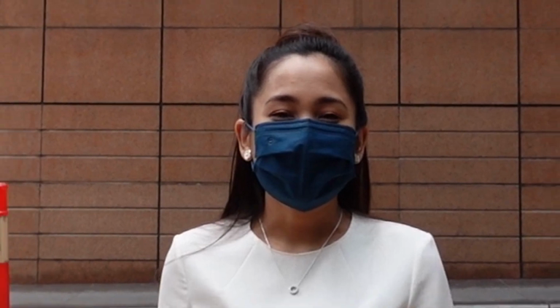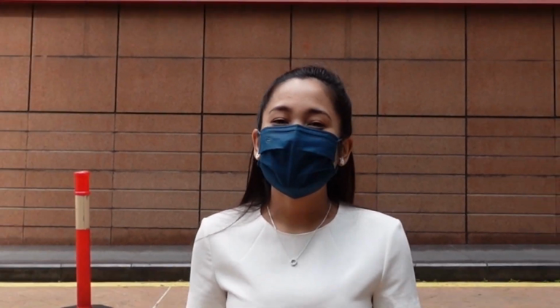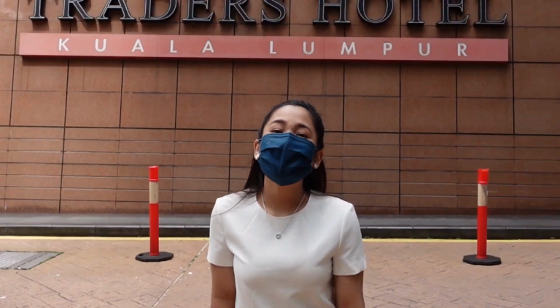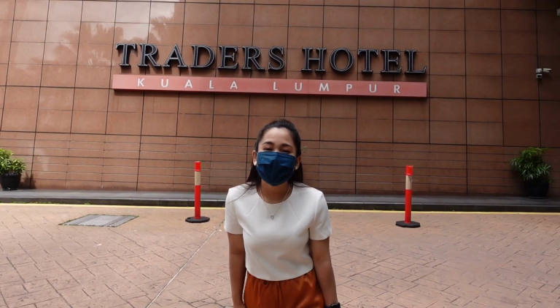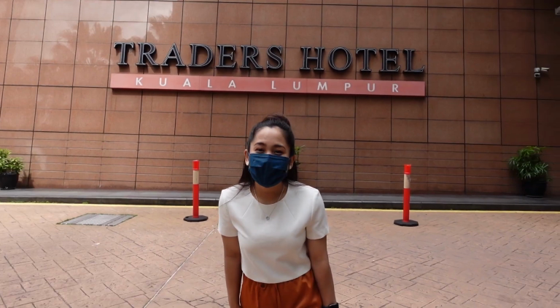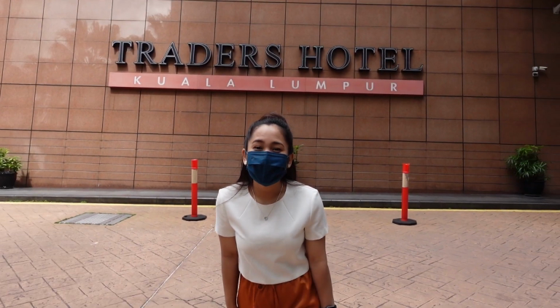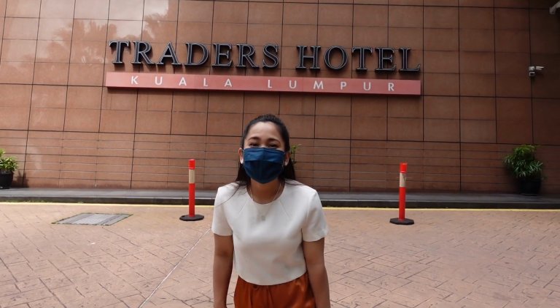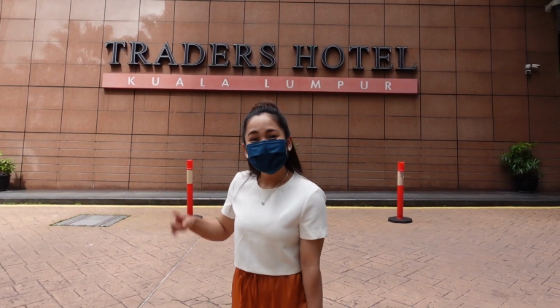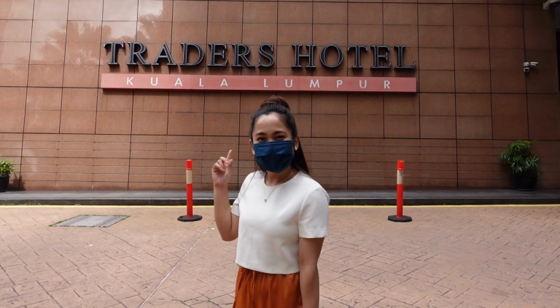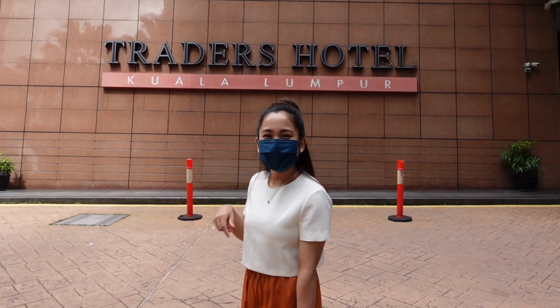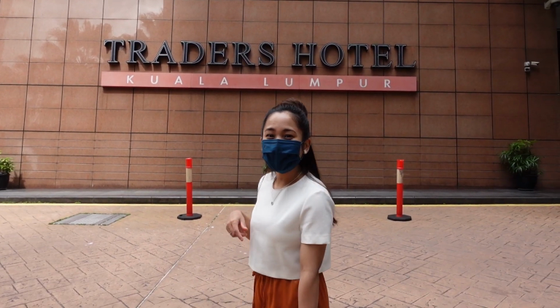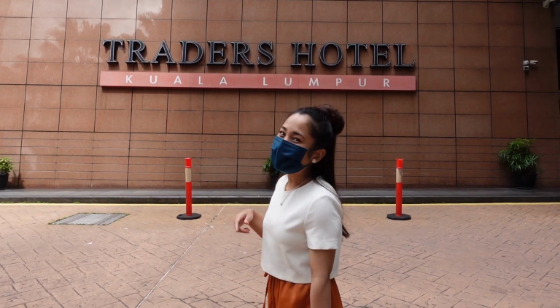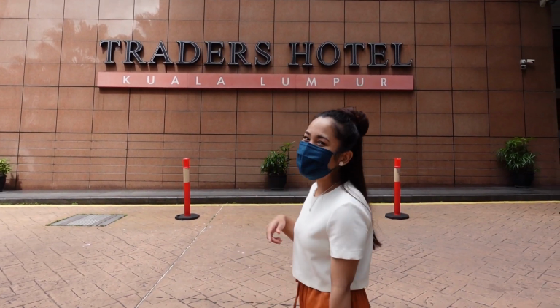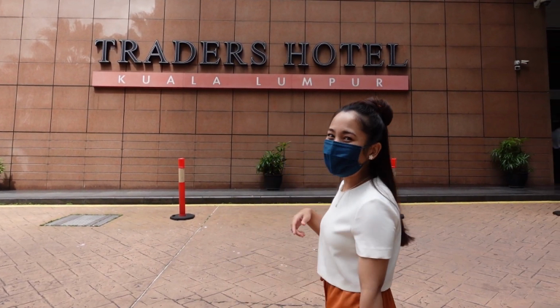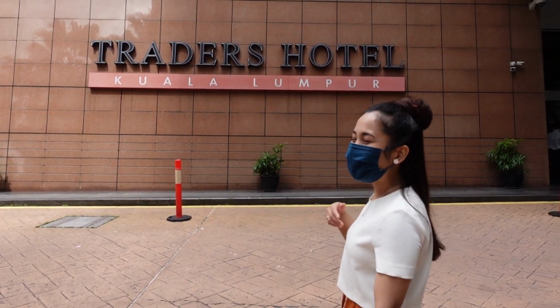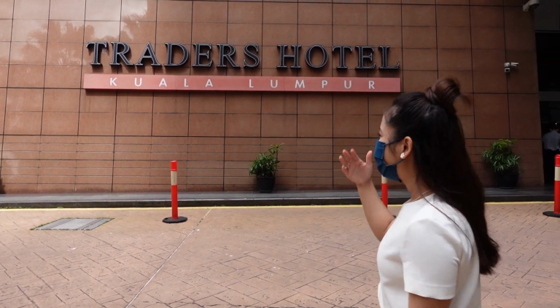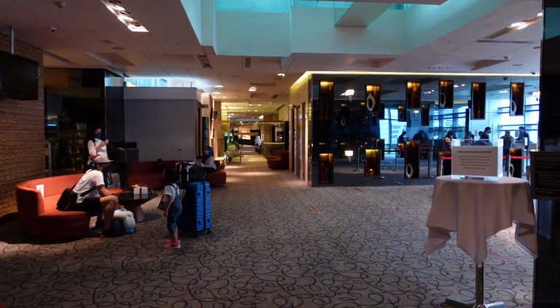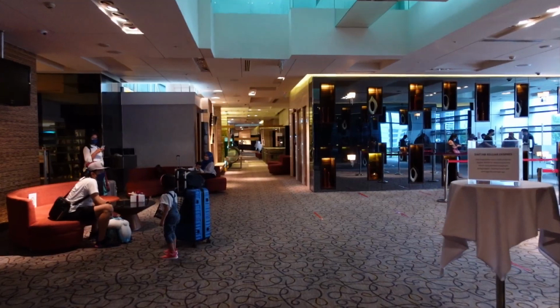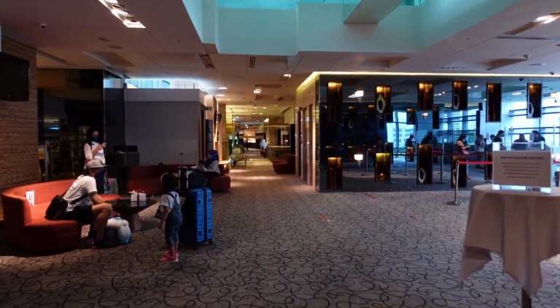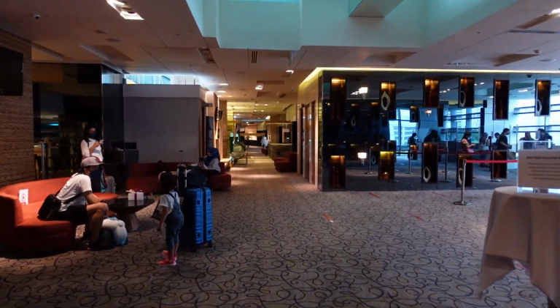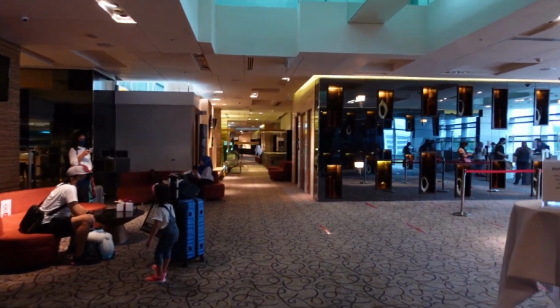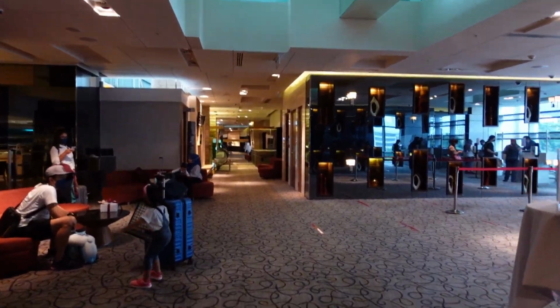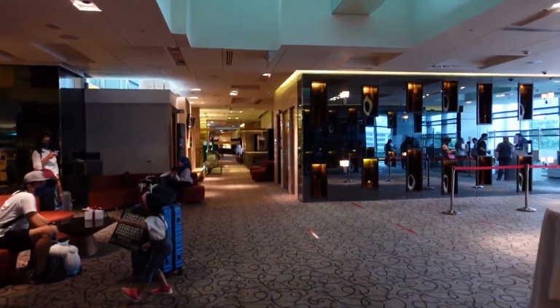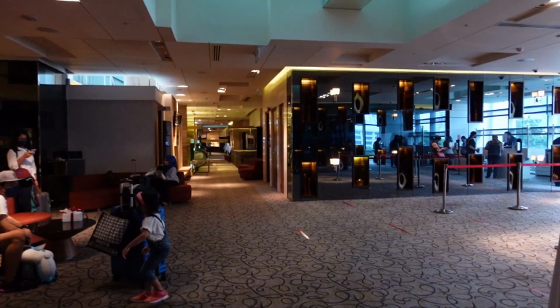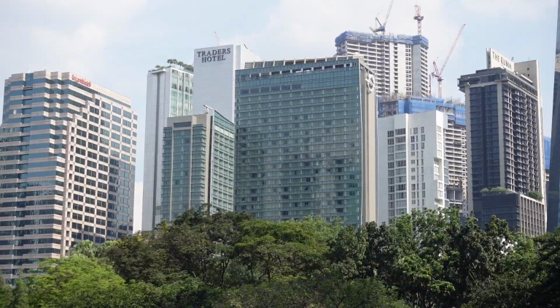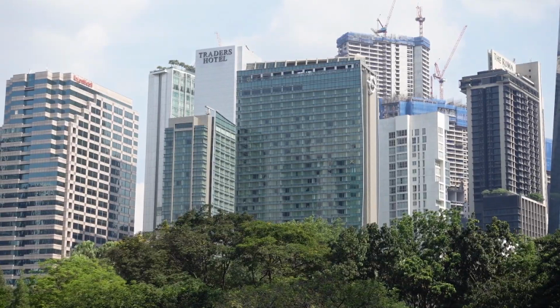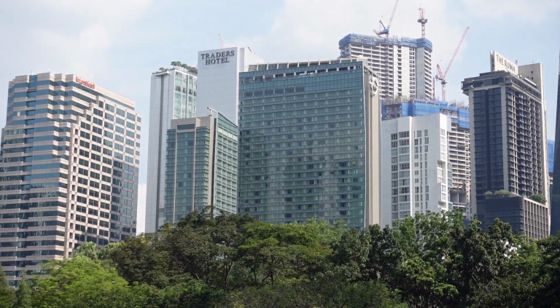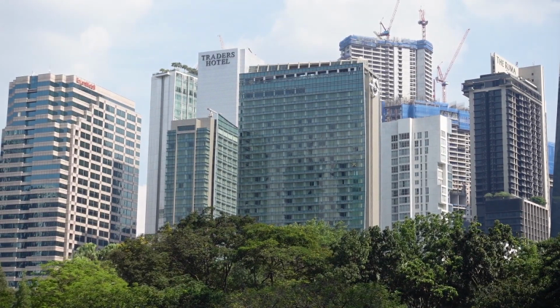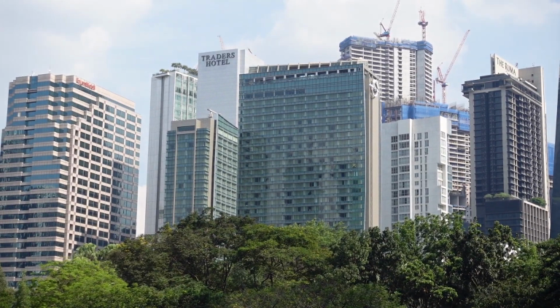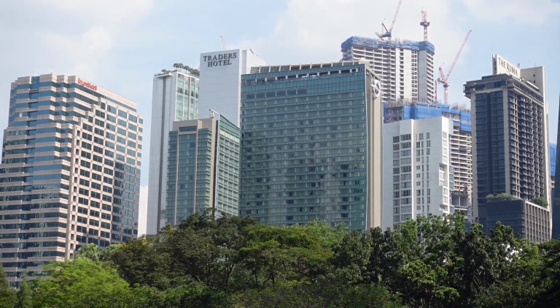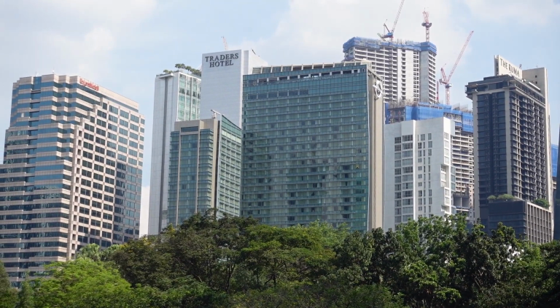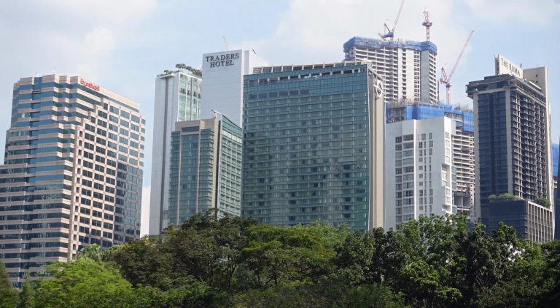We're currently at the Traders Hotel, Kuala Lumpur. Here's our quick review of this hotel. Let's keep it under 5 minutes.